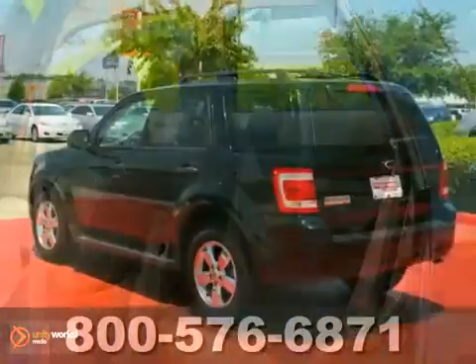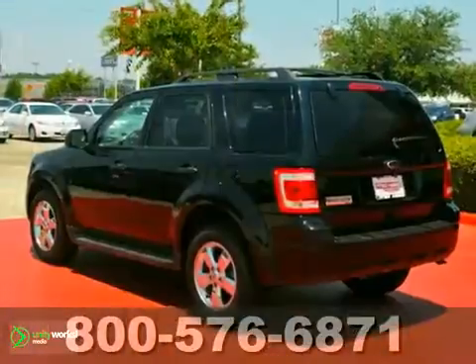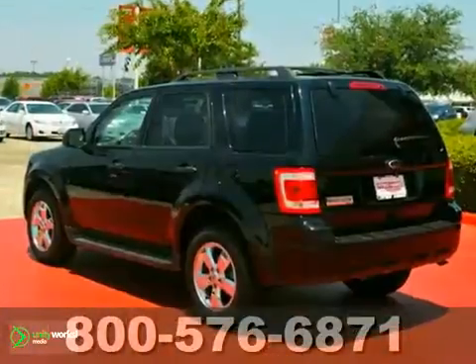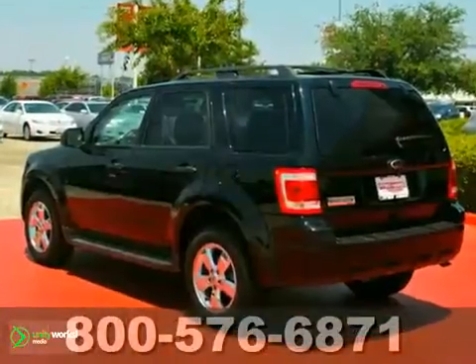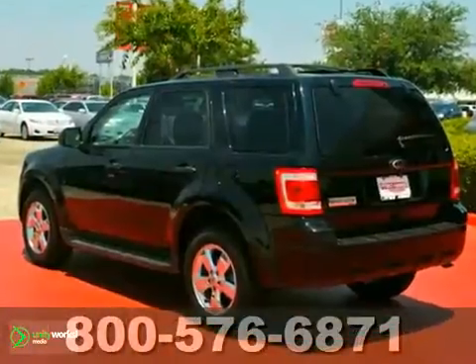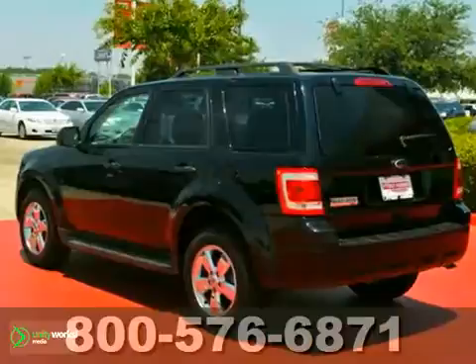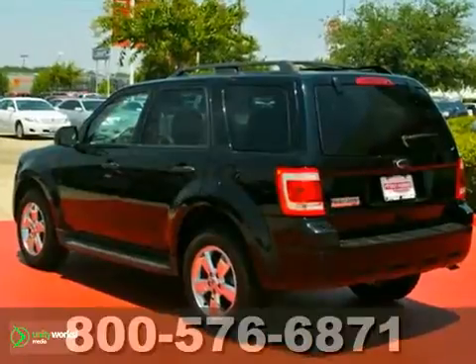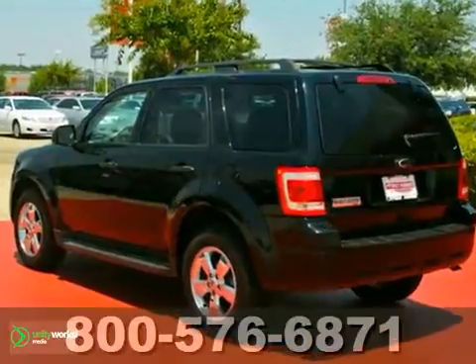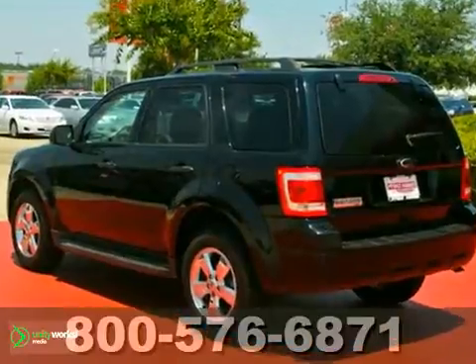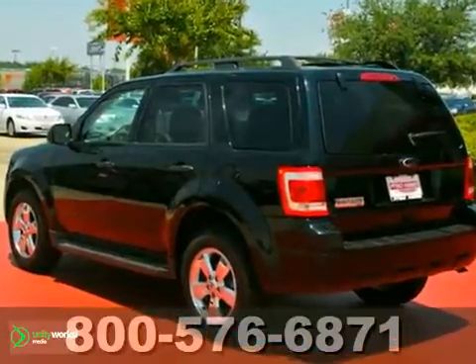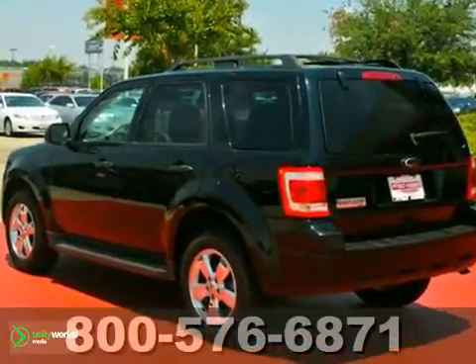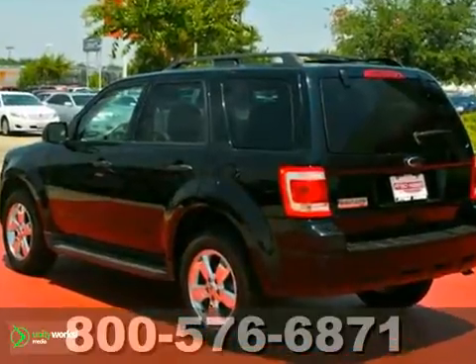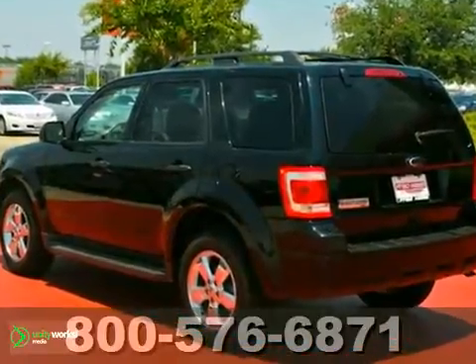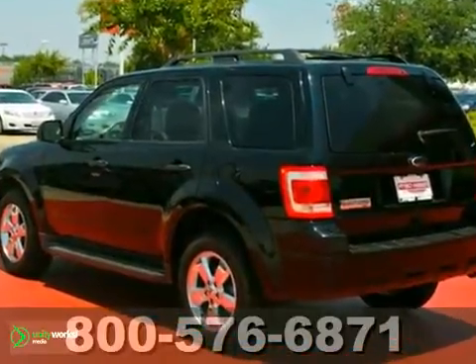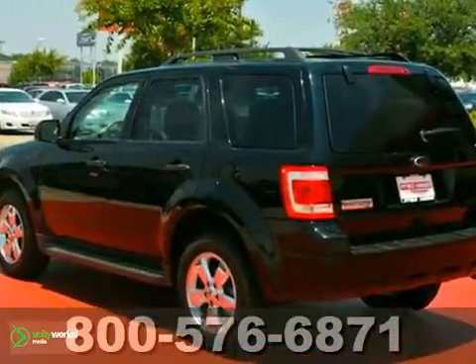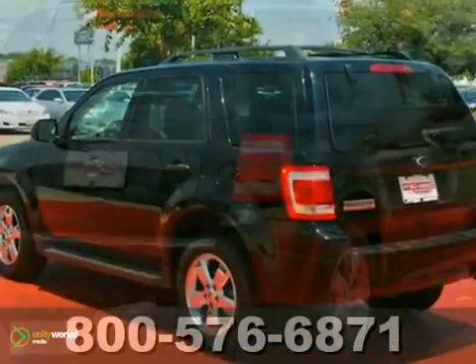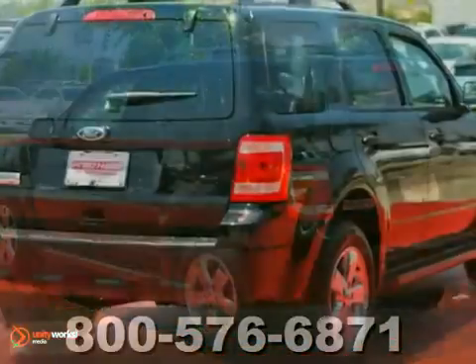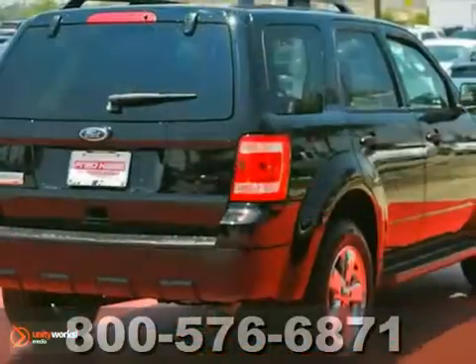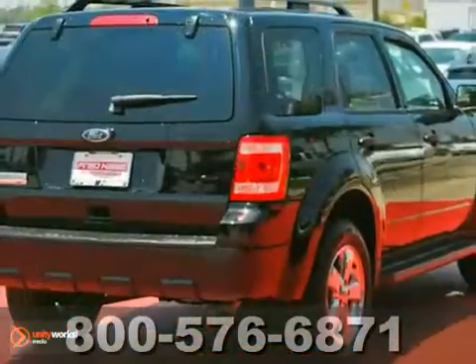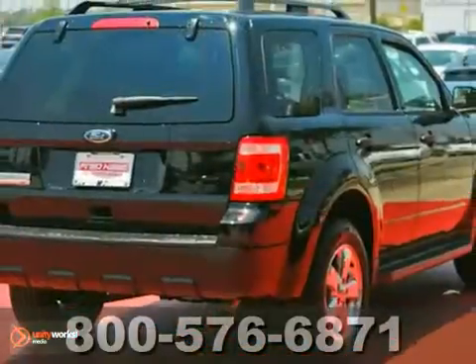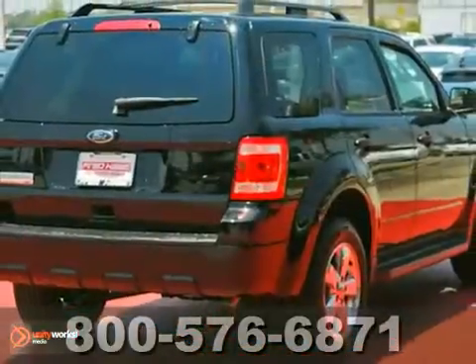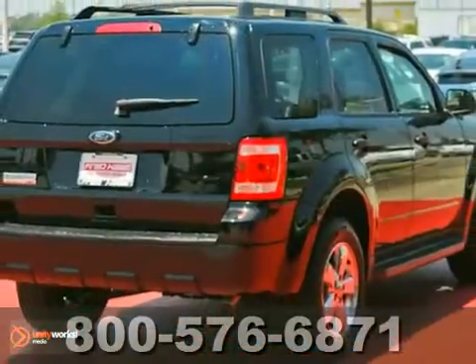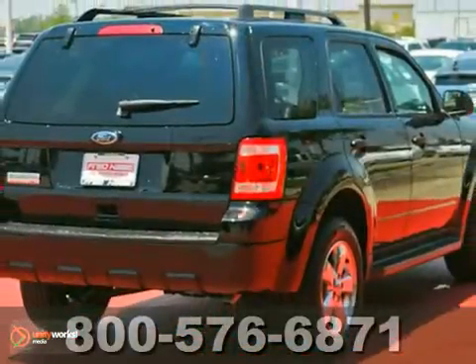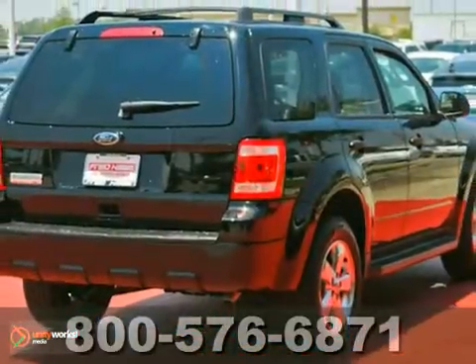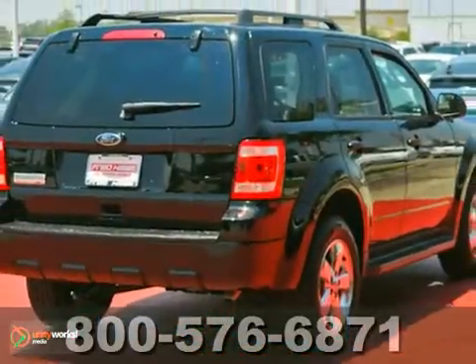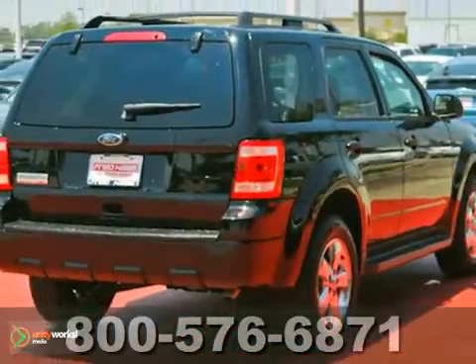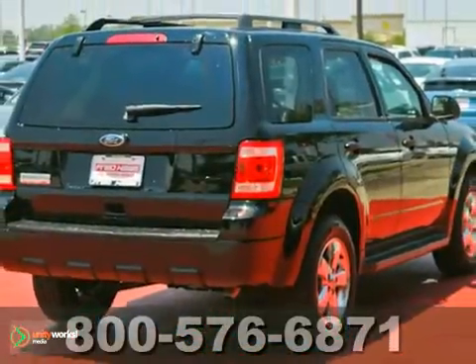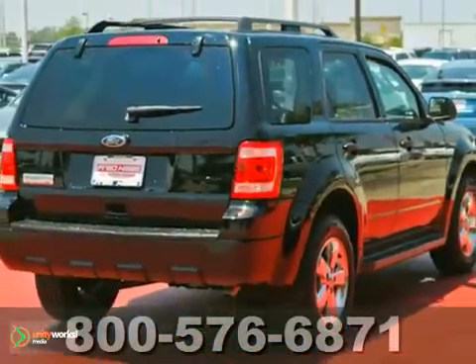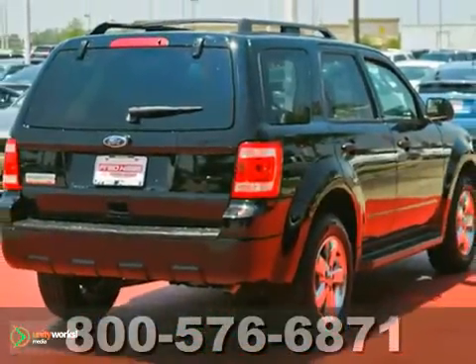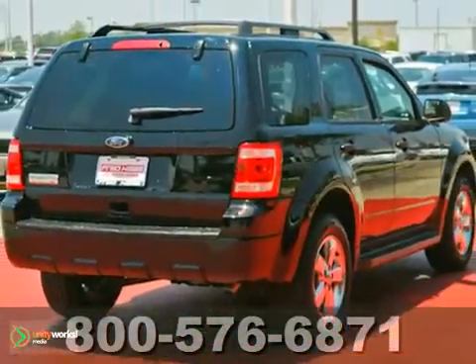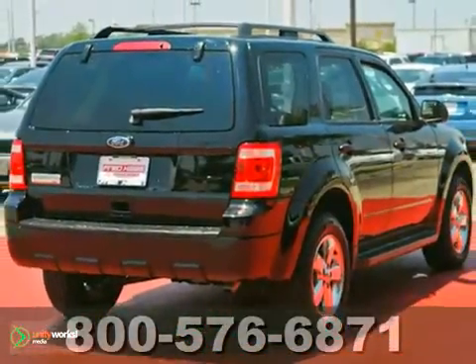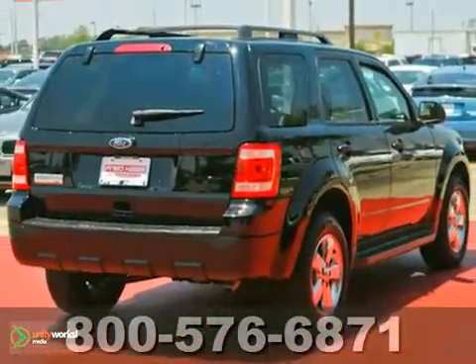Call before you come visit us. Be ready to buy, because it's priced to sell. See you soon.